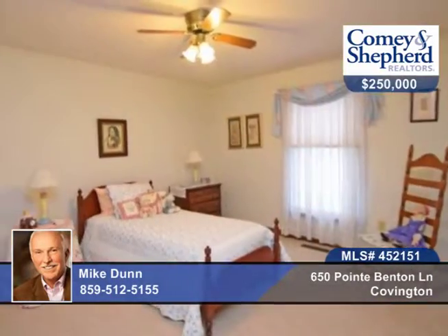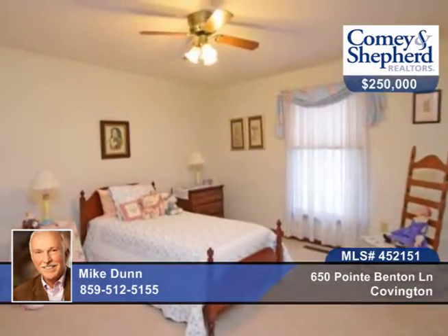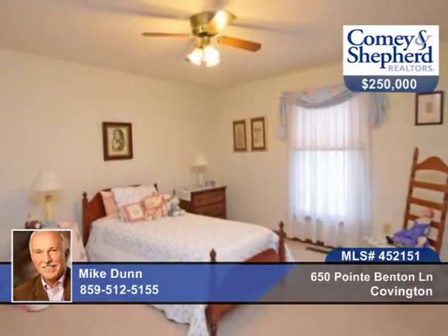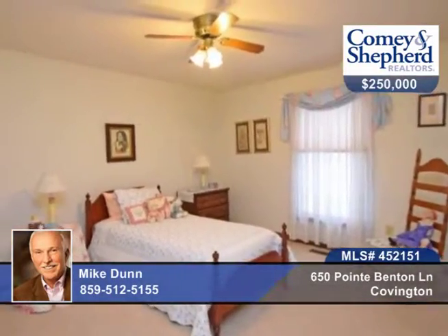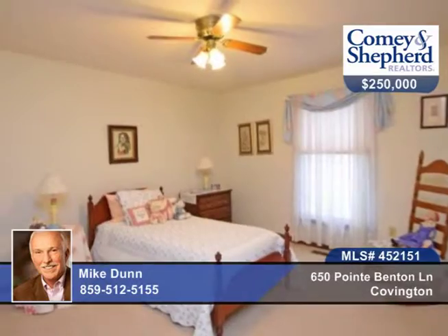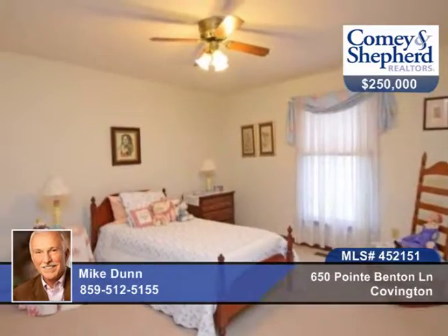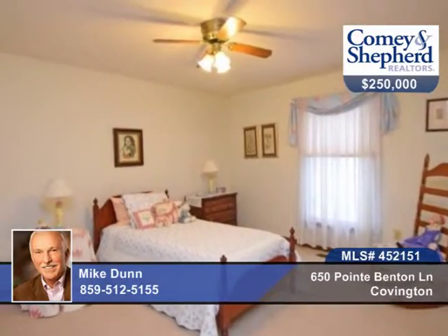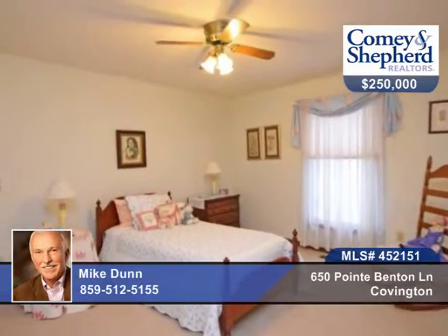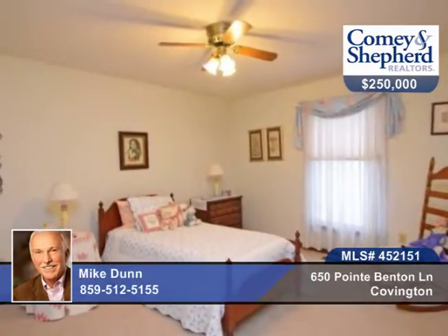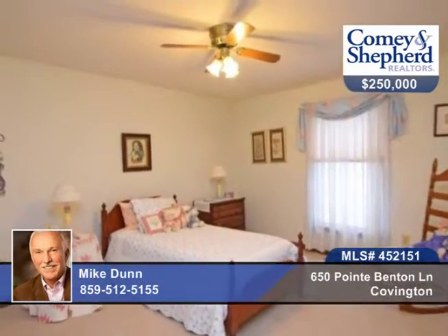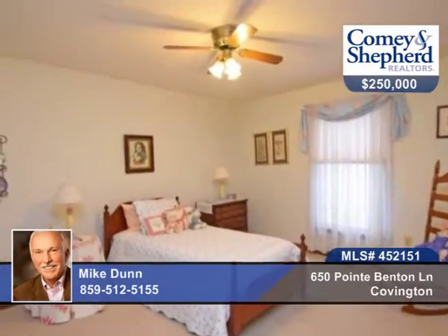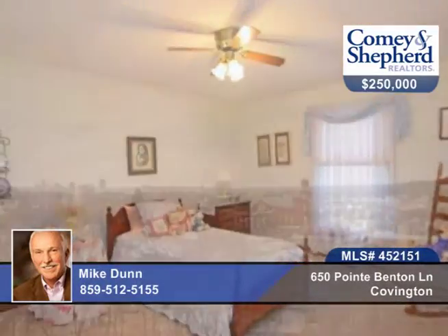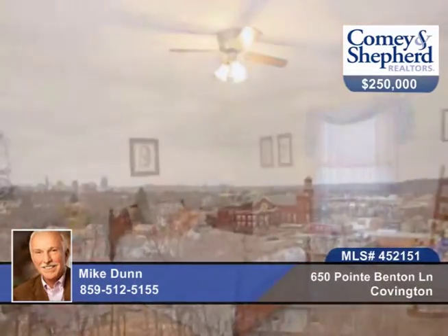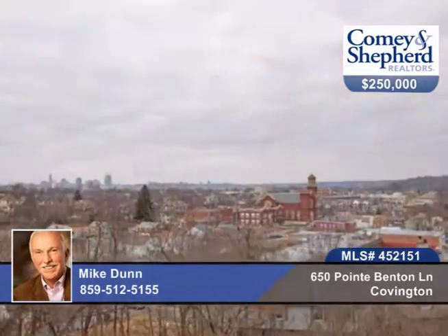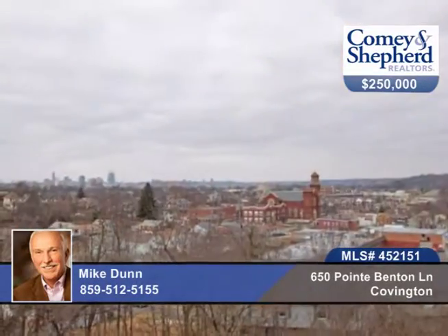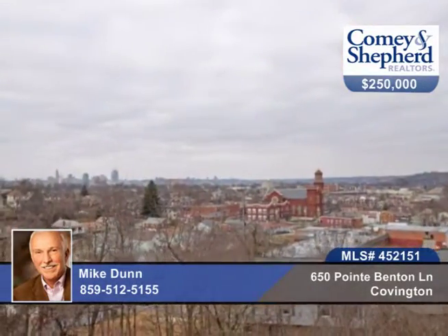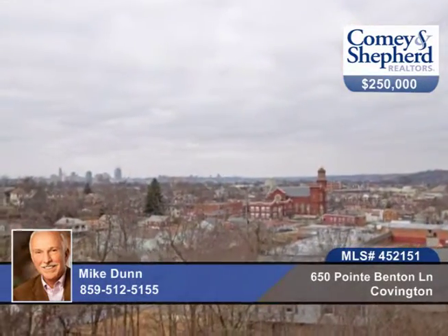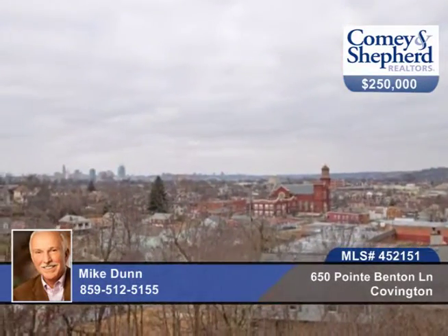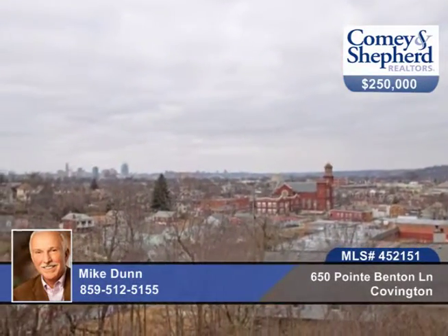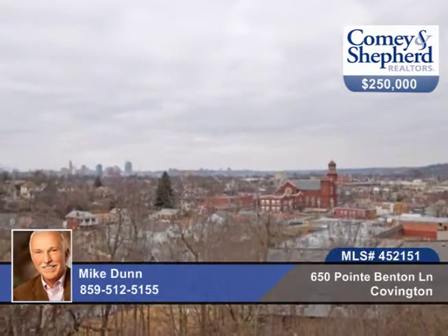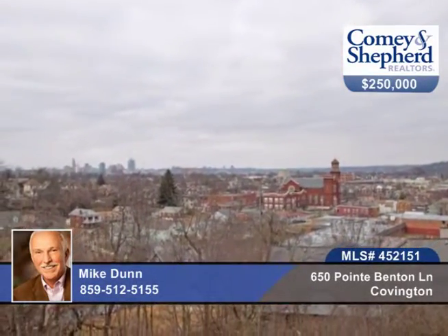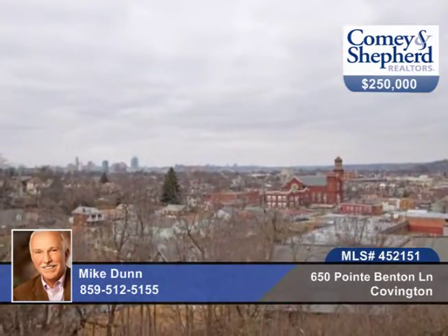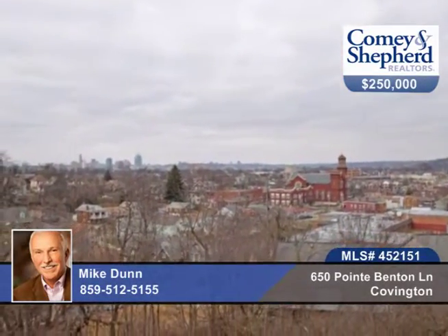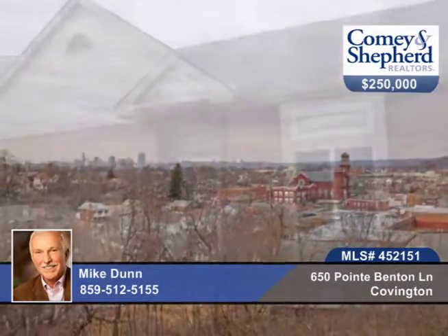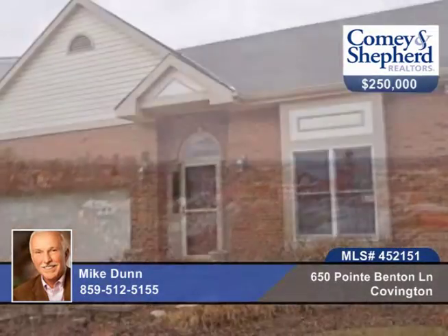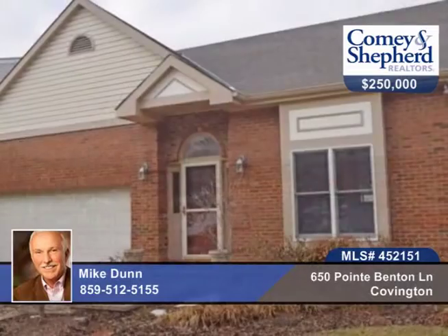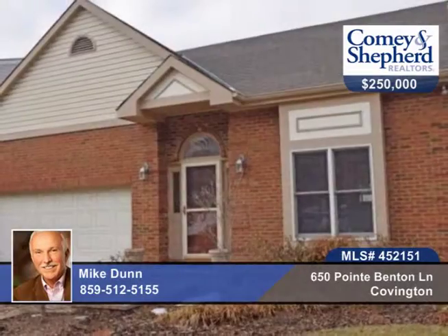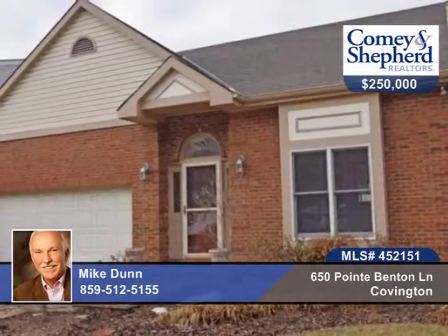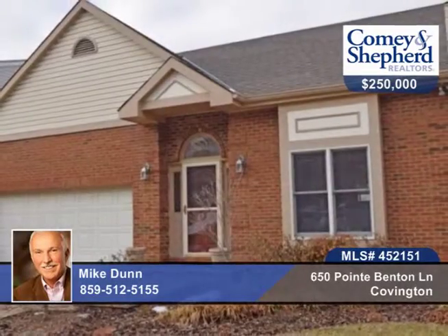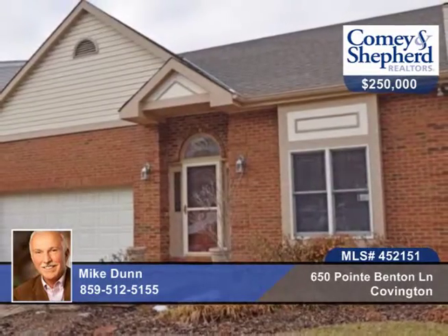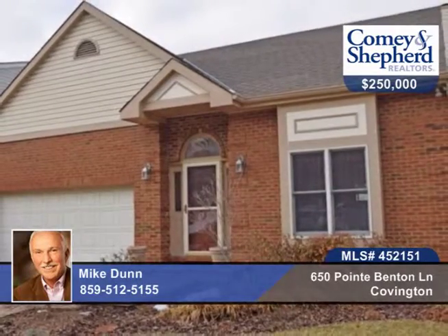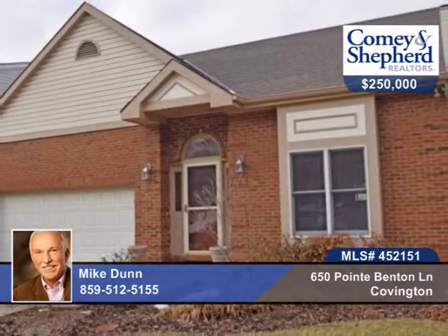There's a large deck showcasing the panoramic city skyline views and the woods, and a one-year home warranty. Call to see this three-bedroom, three-bath home with Mike.